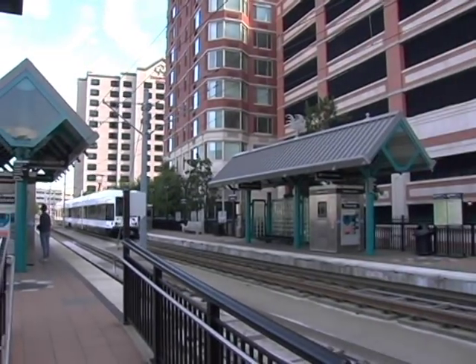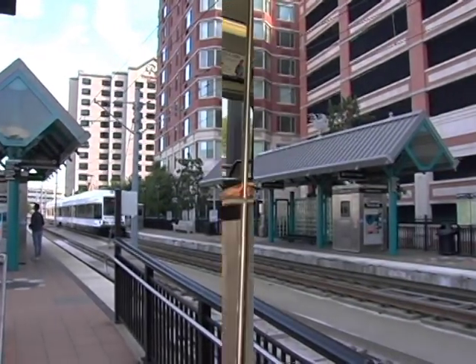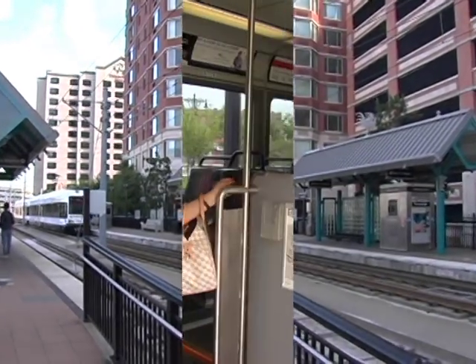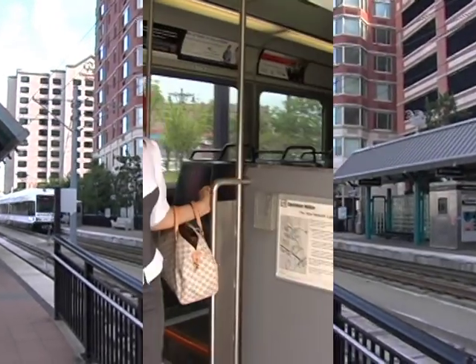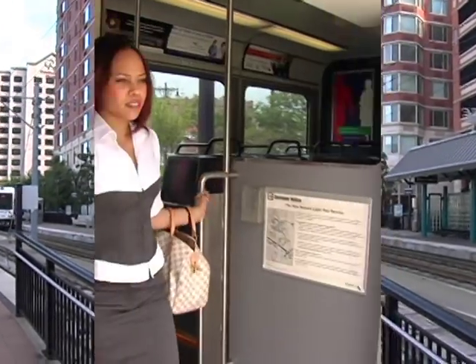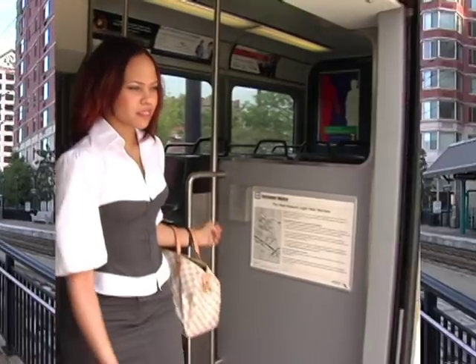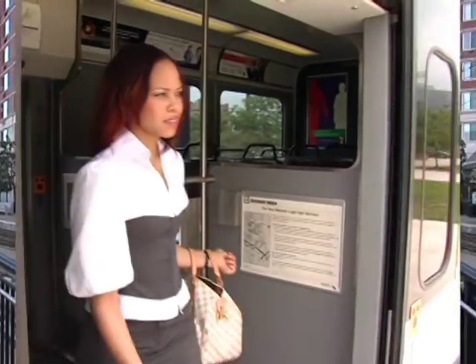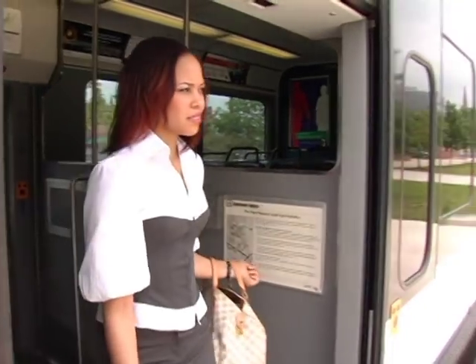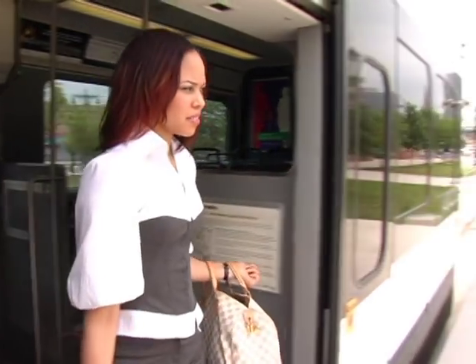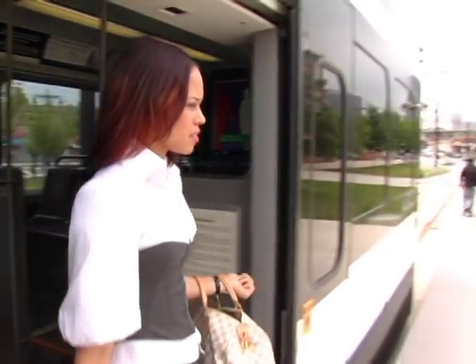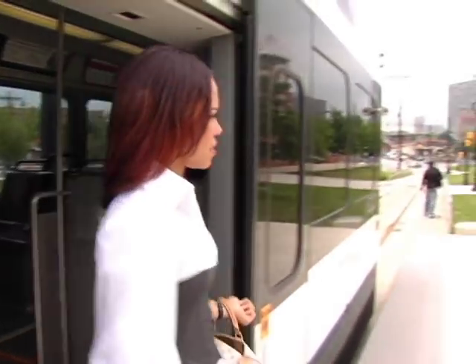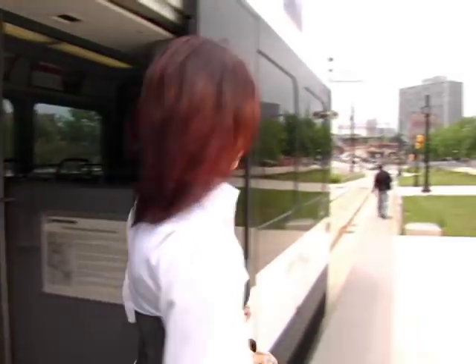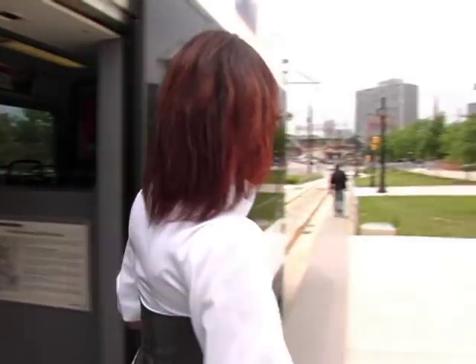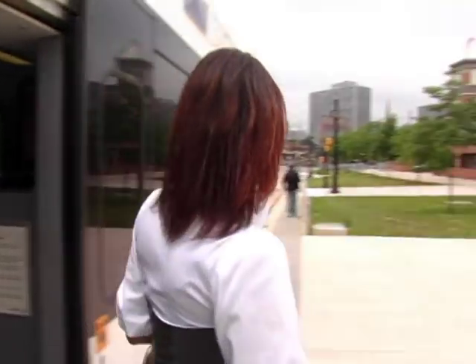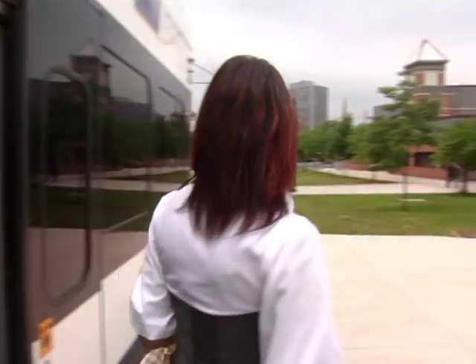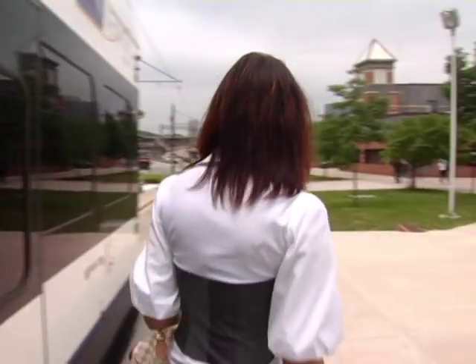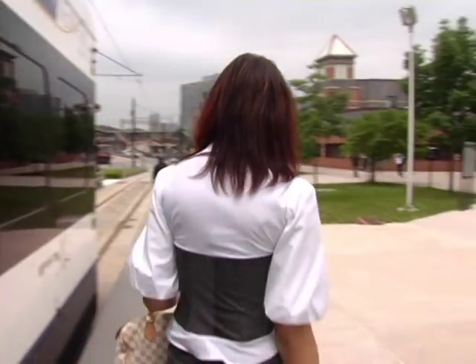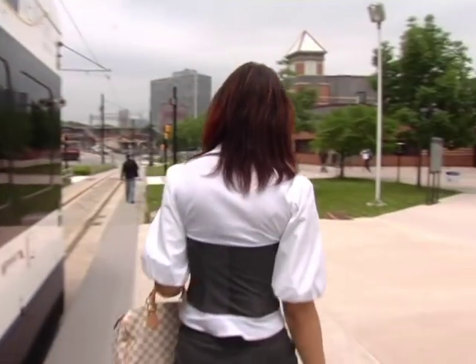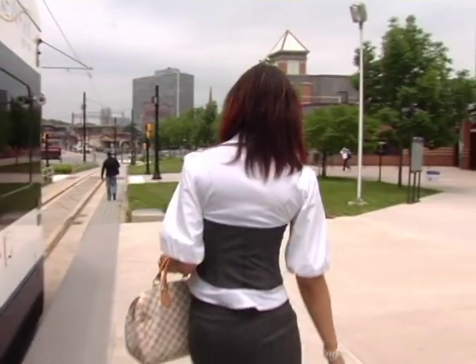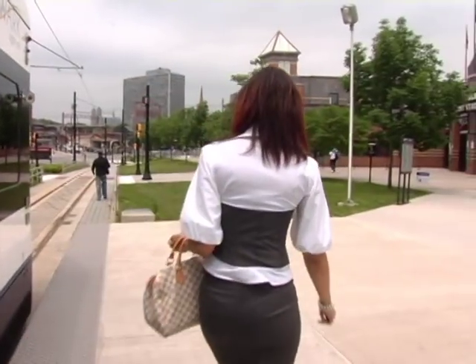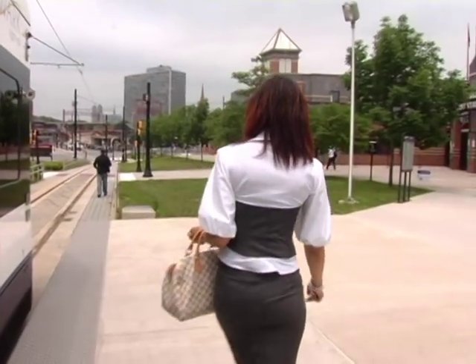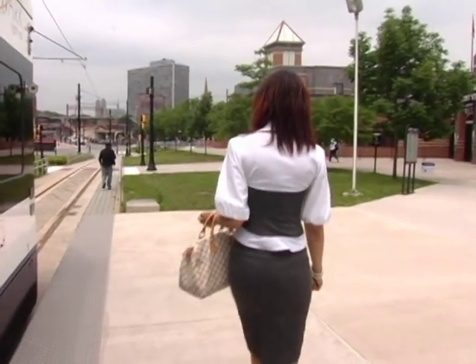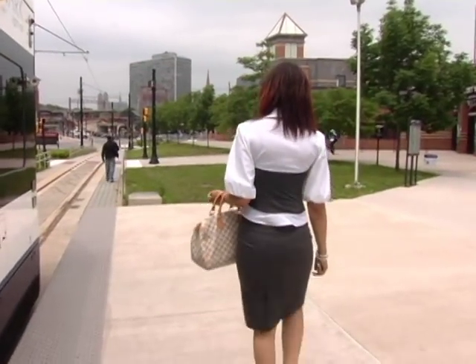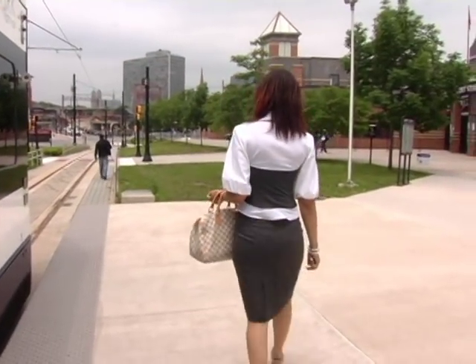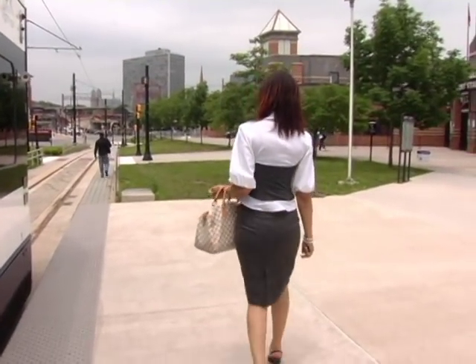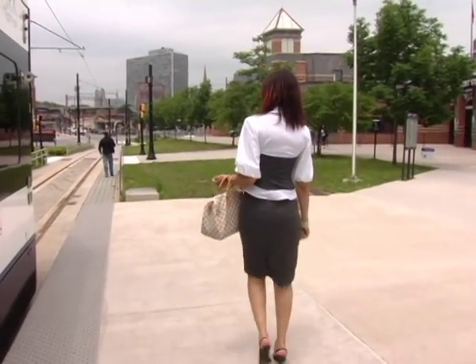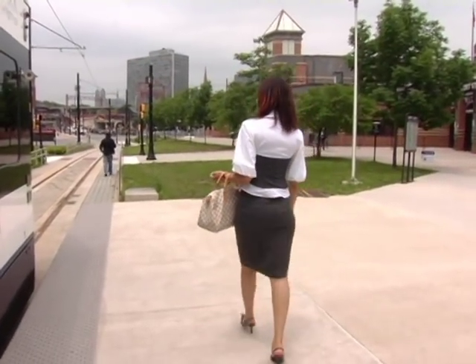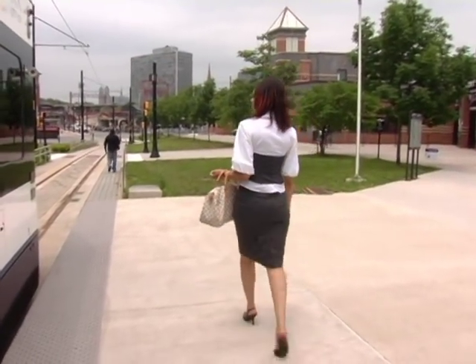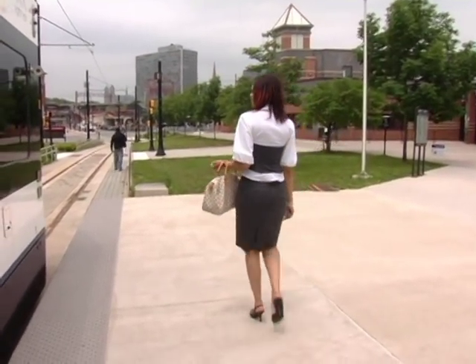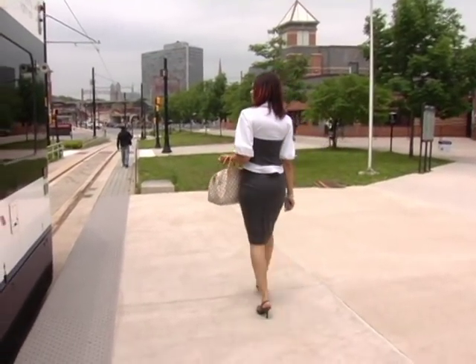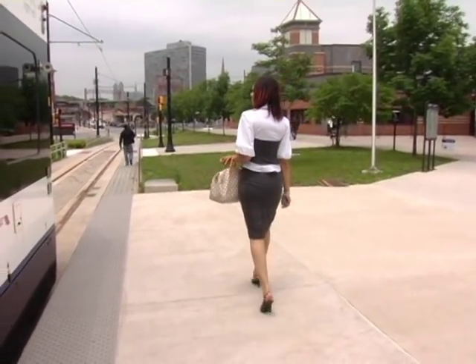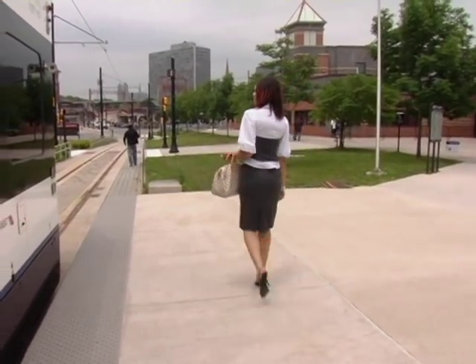When the light rail arrives at her station, Lauren is relaxed and ready to start her day at work just a few blocks away.